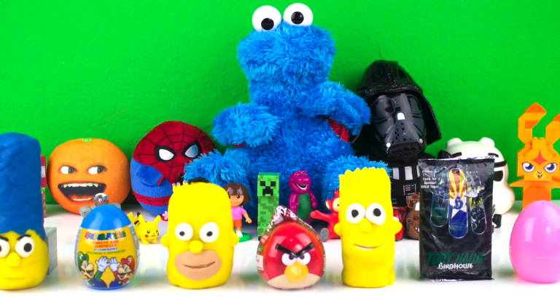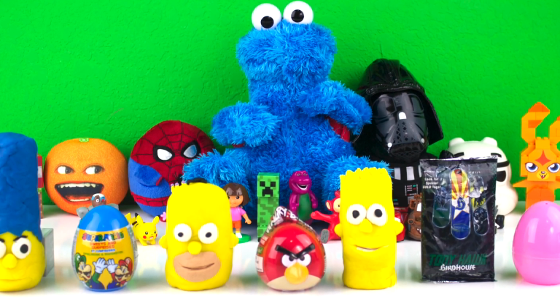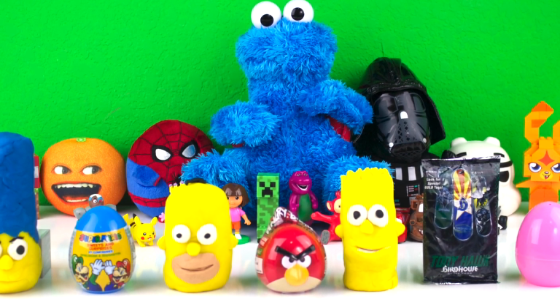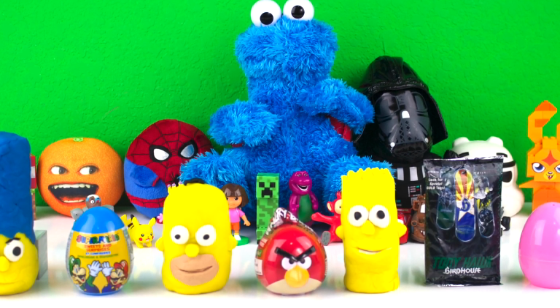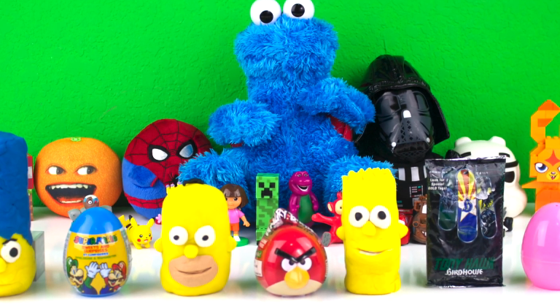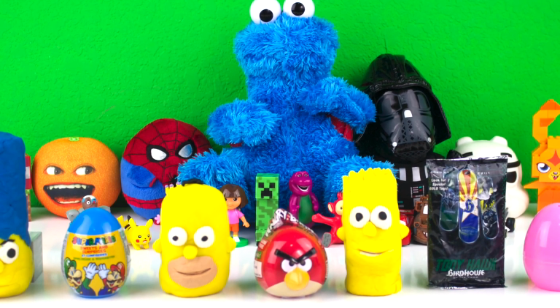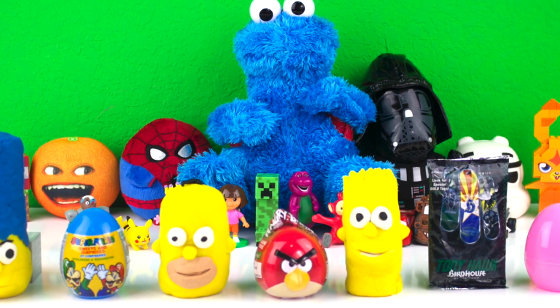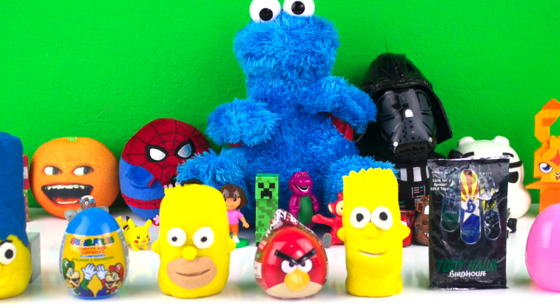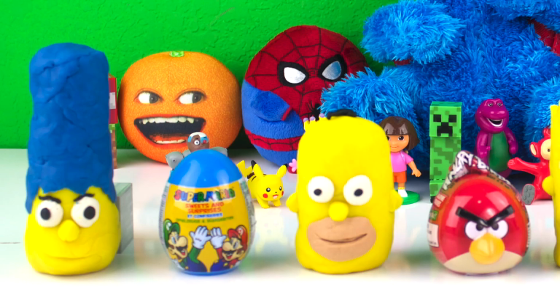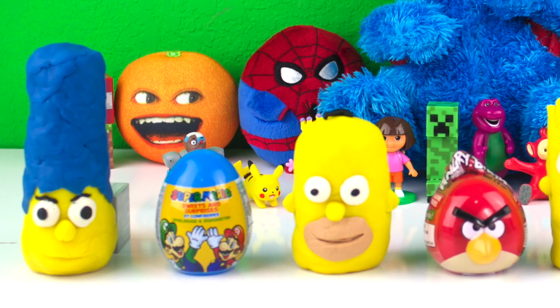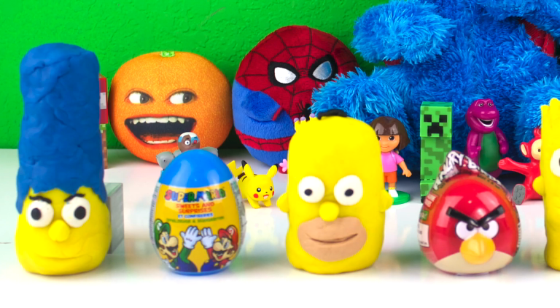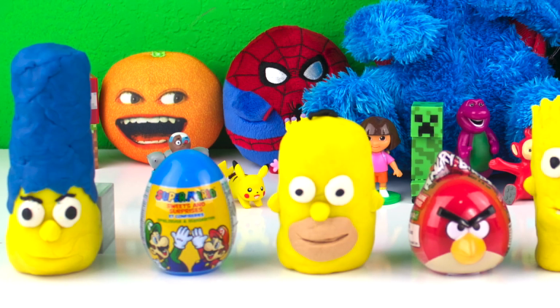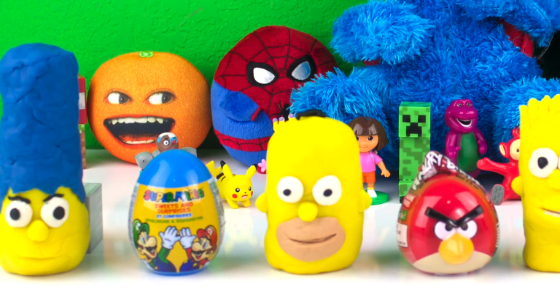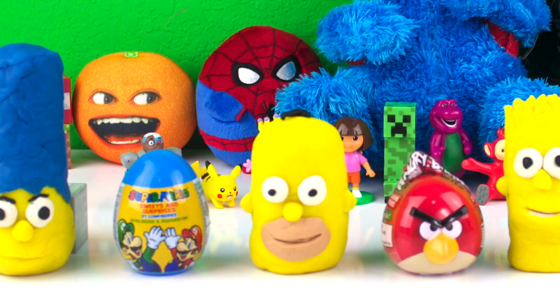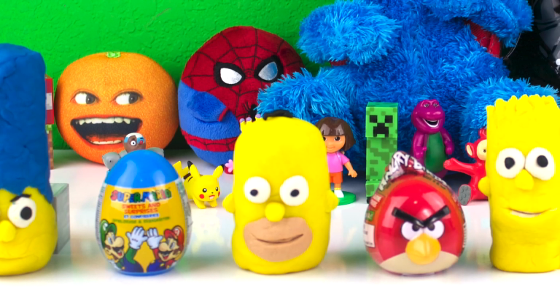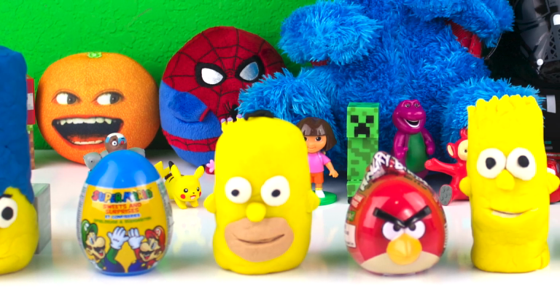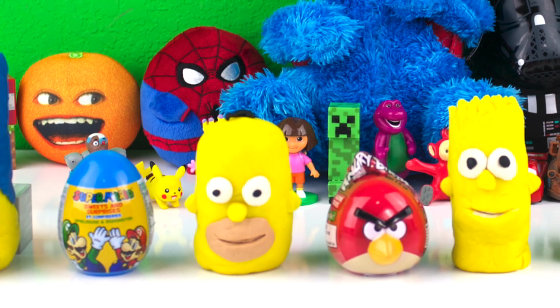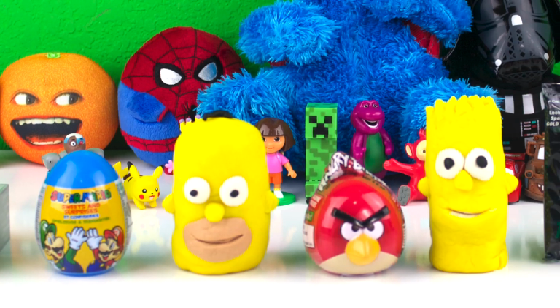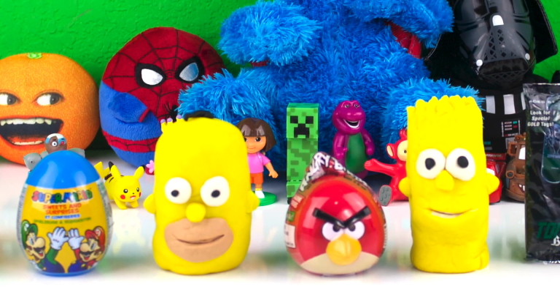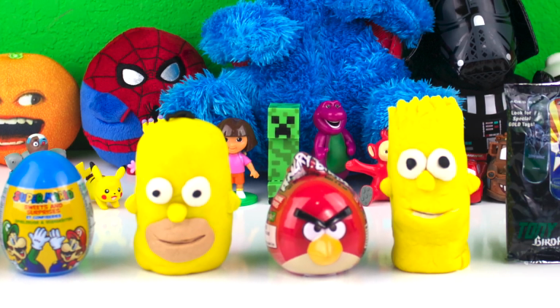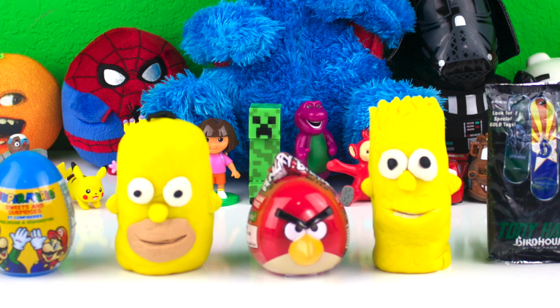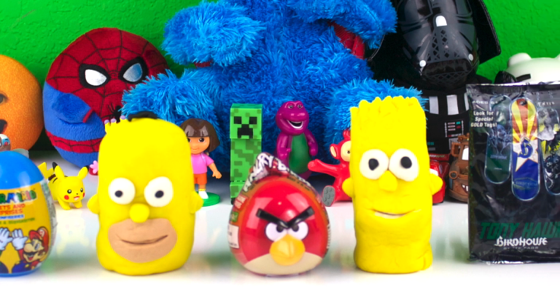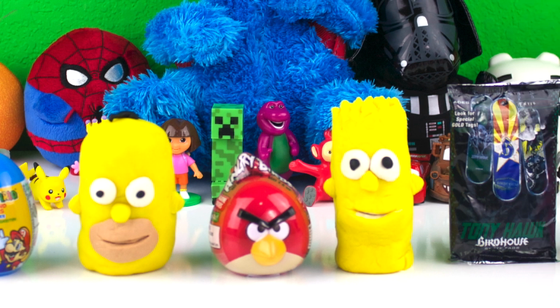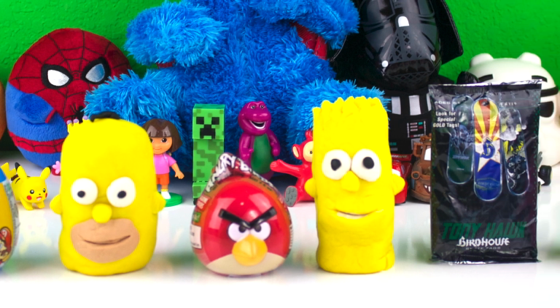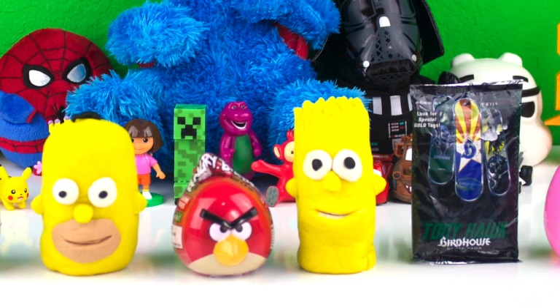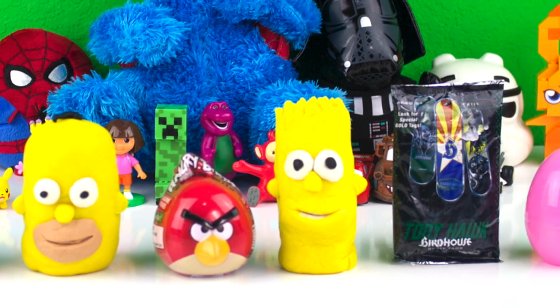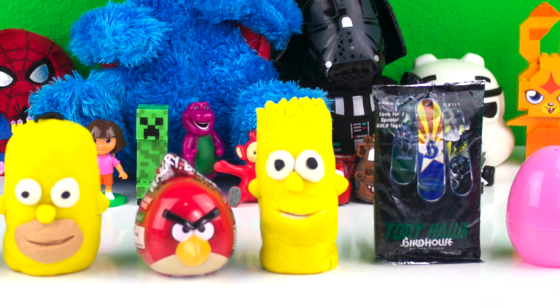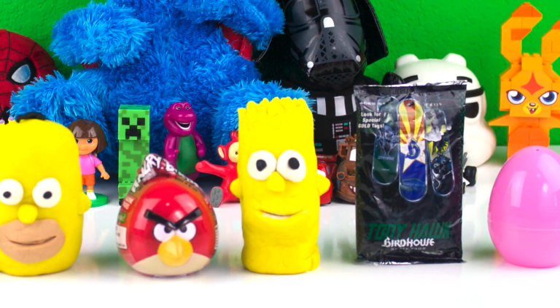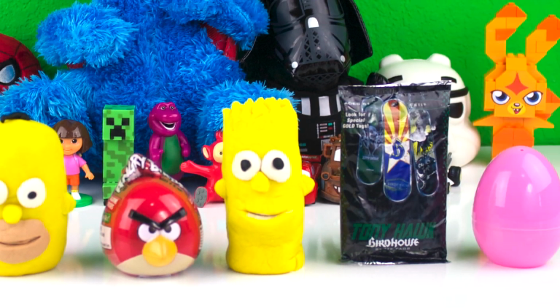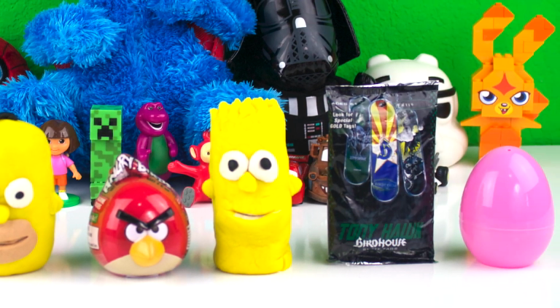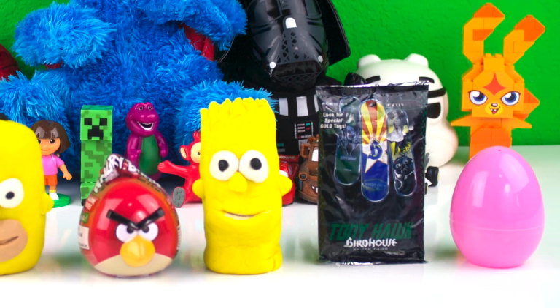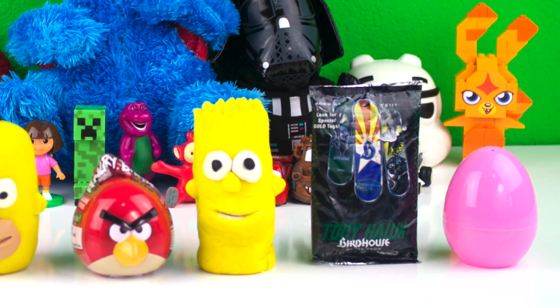Hi YouTube, in this video I opened up some Play-Doh, The Simpsons surprises, and more.